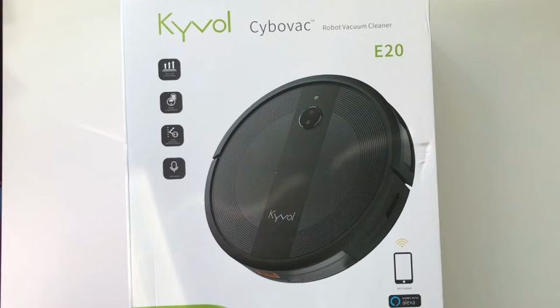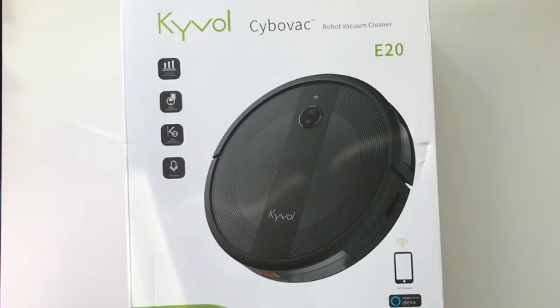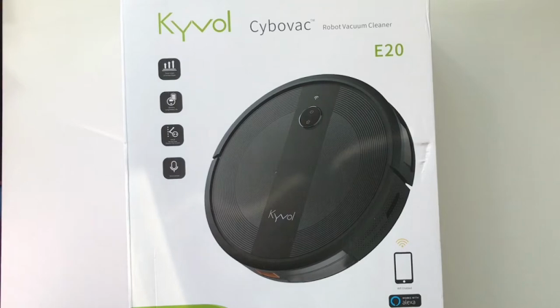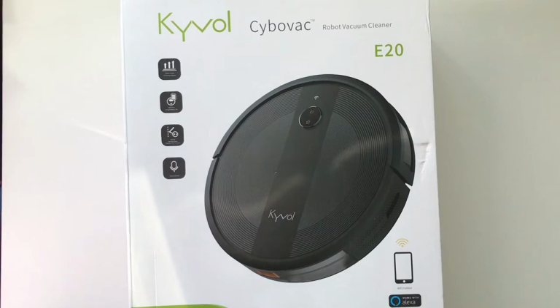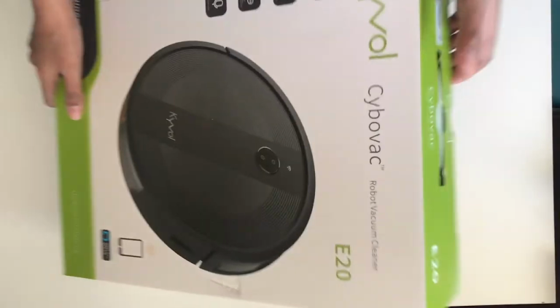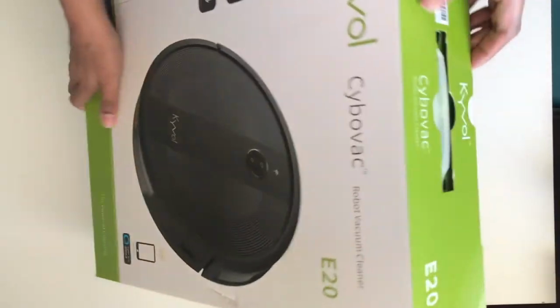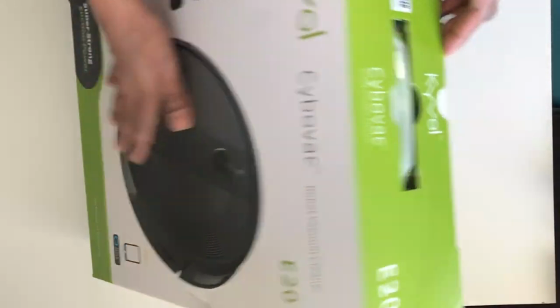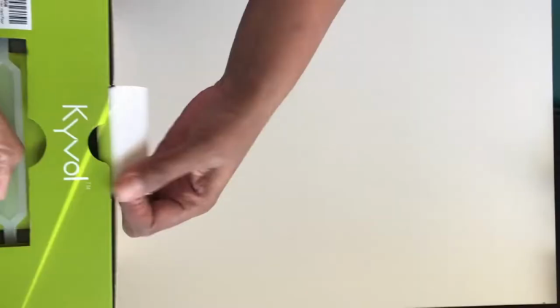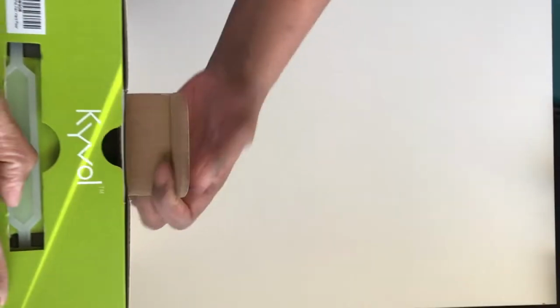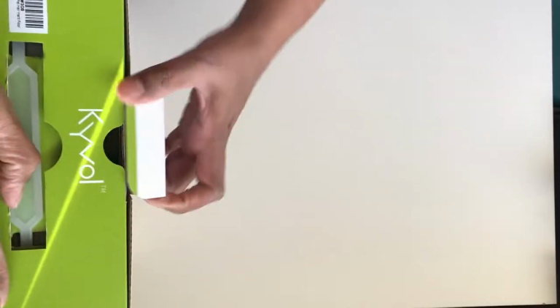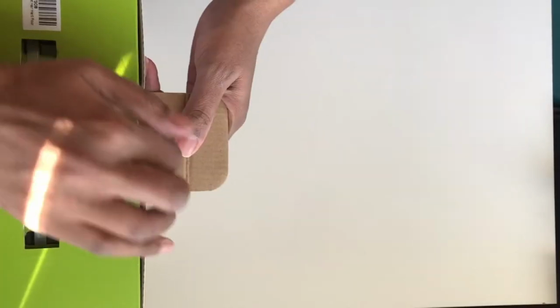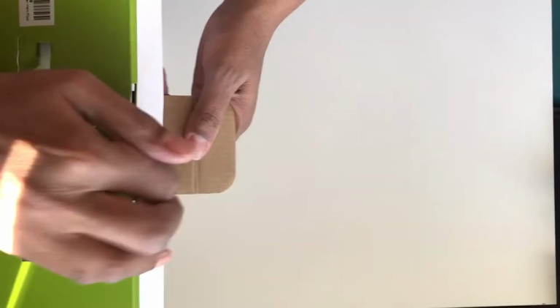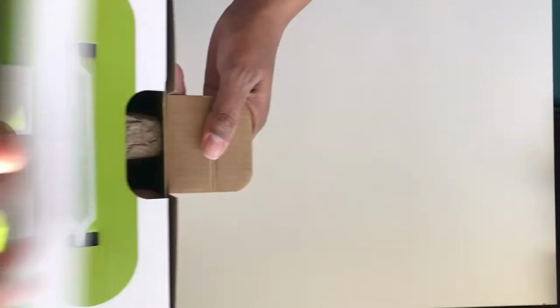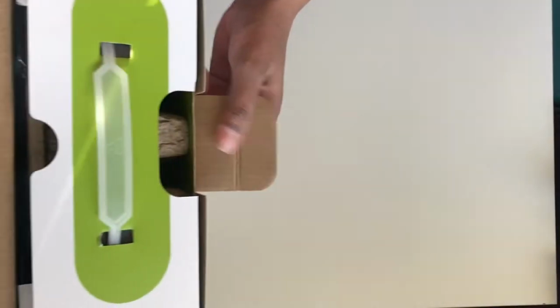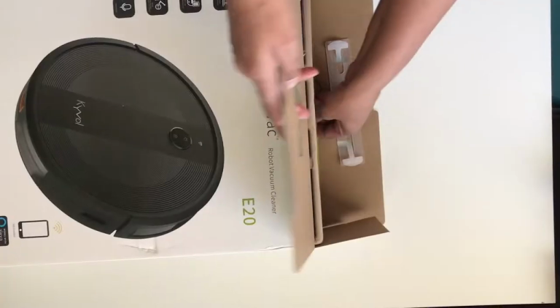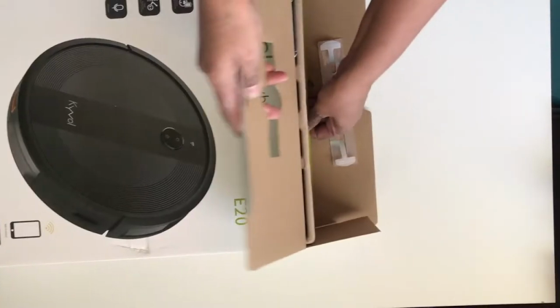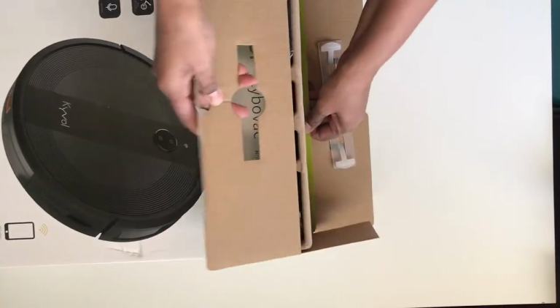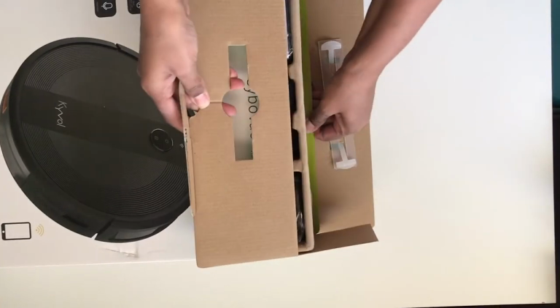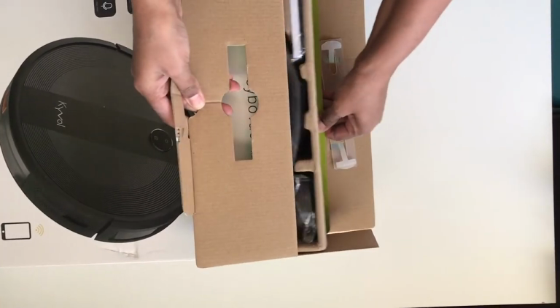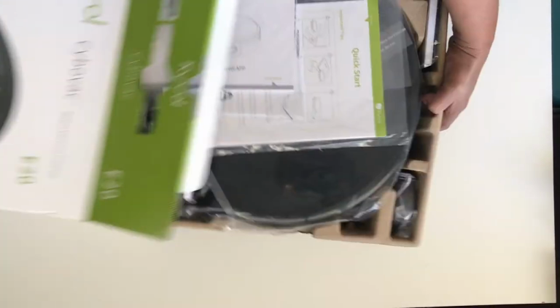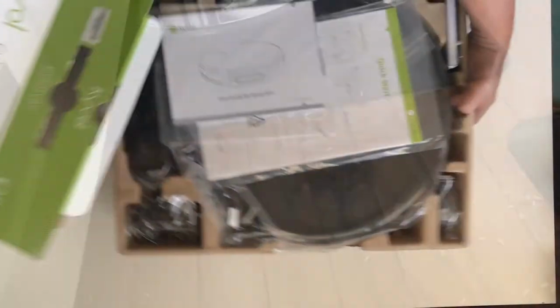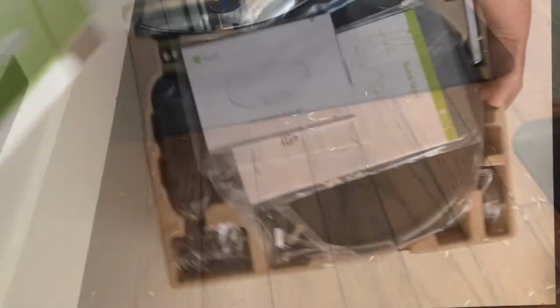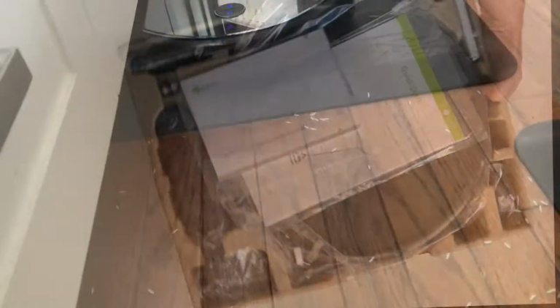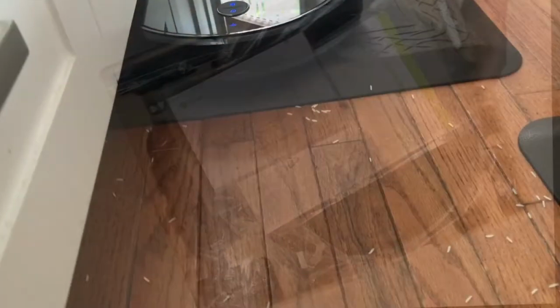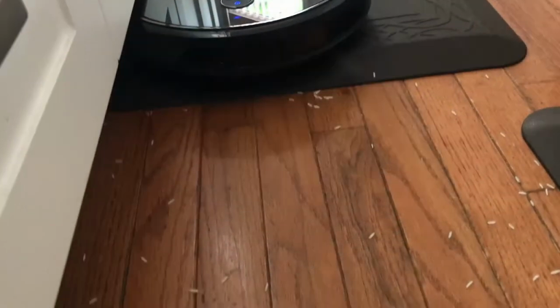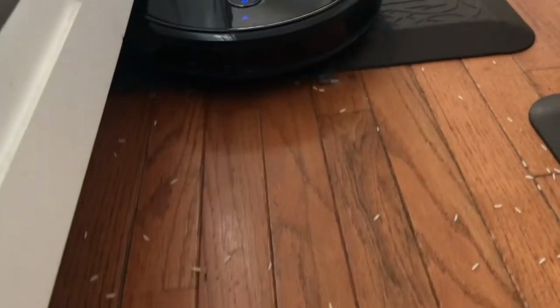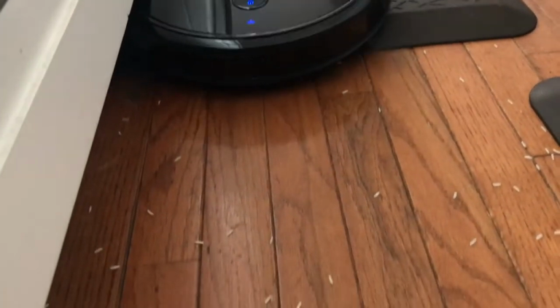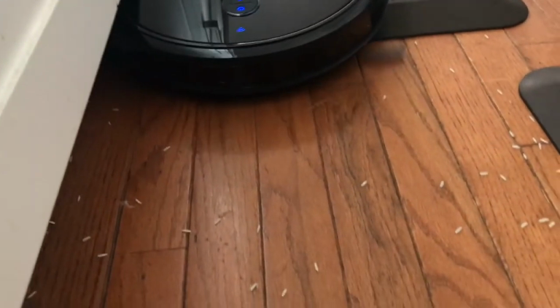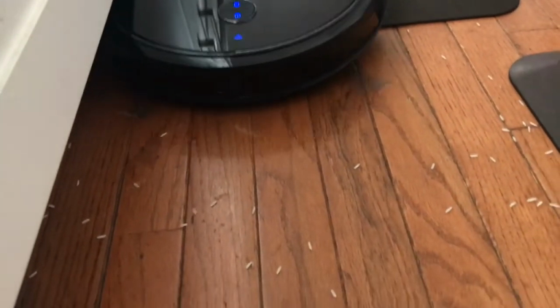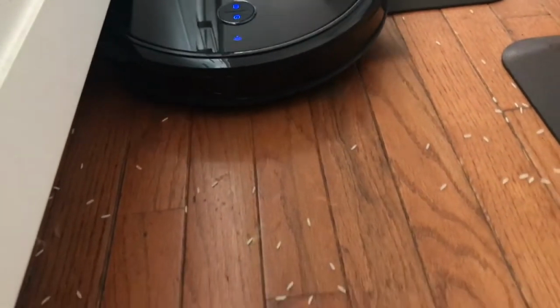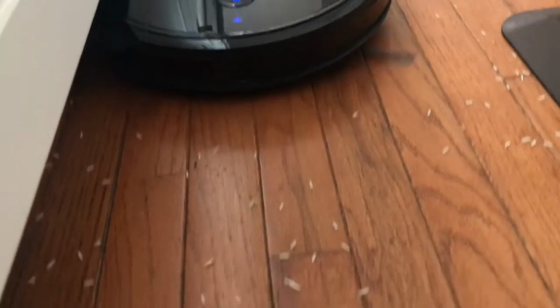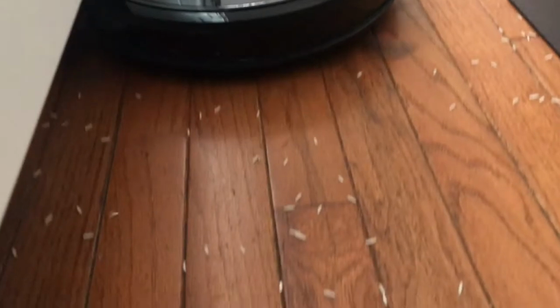In this video, I'm going to be reviewing and testing out the Kaival E20 robot vacuum, so let's get started.